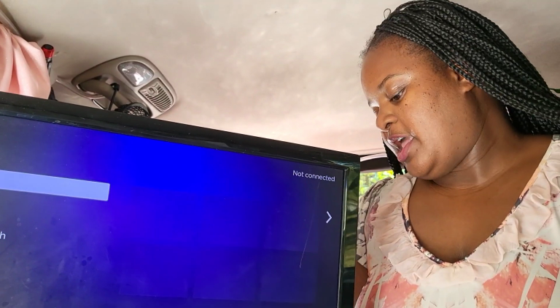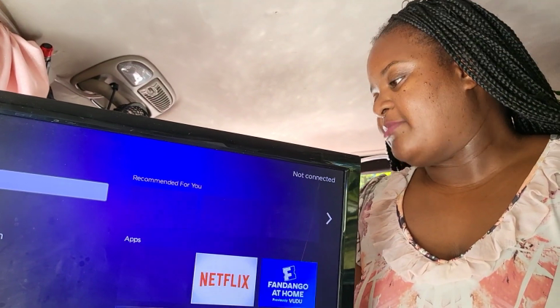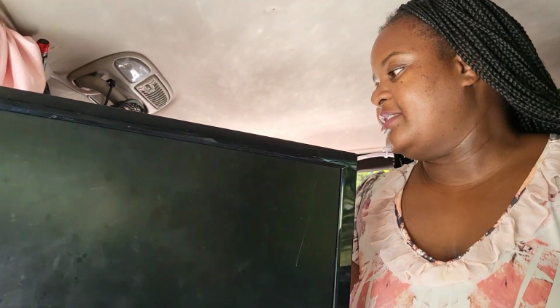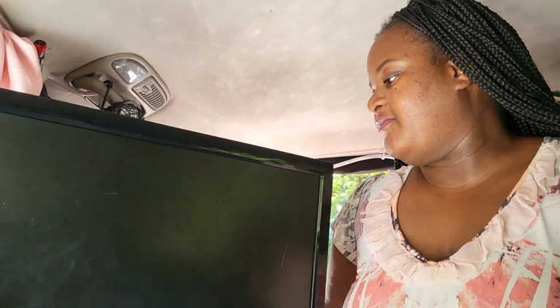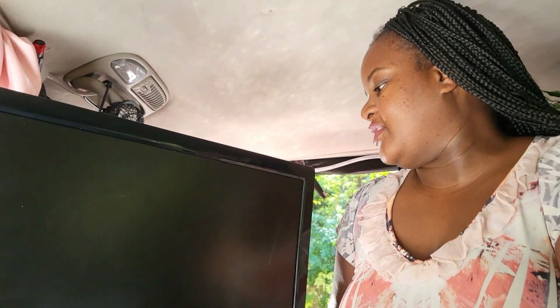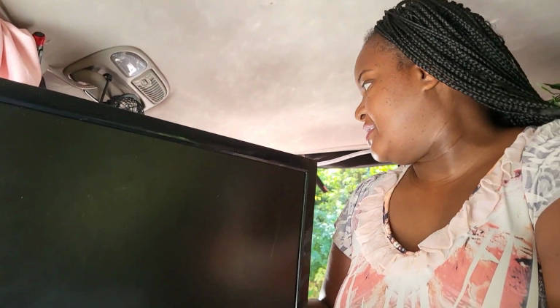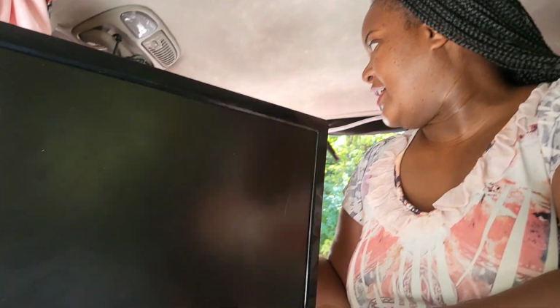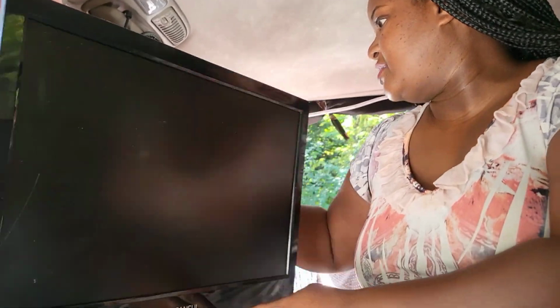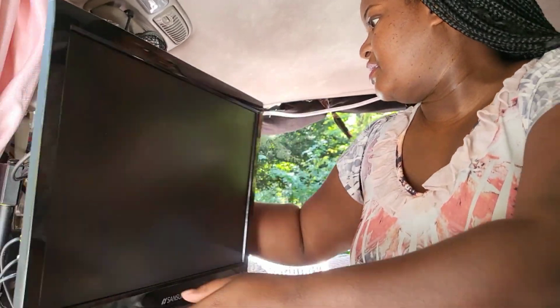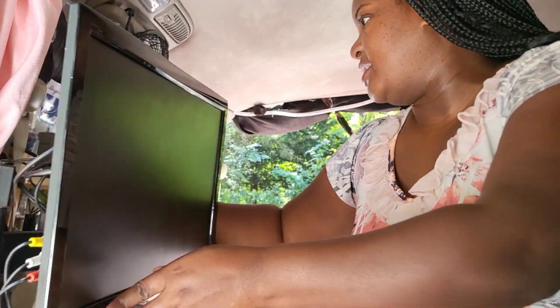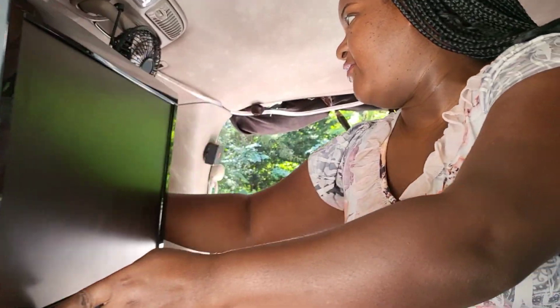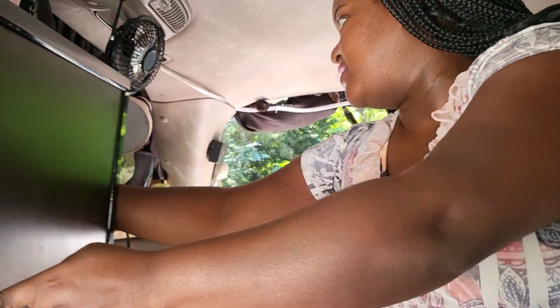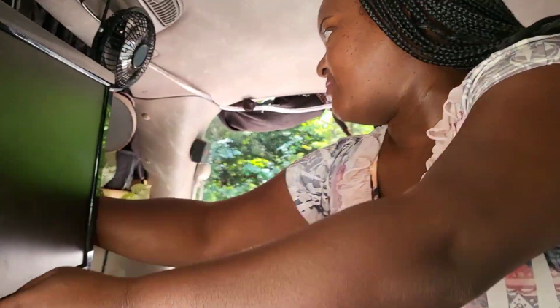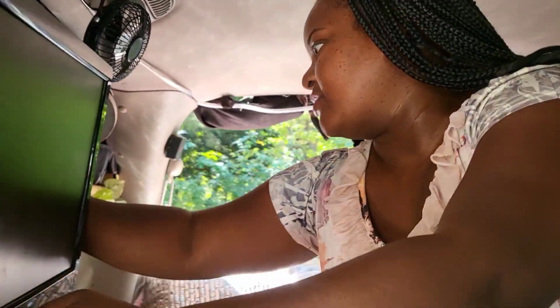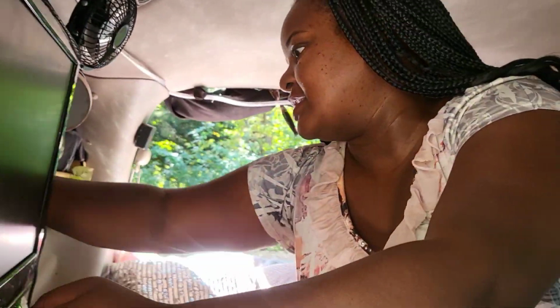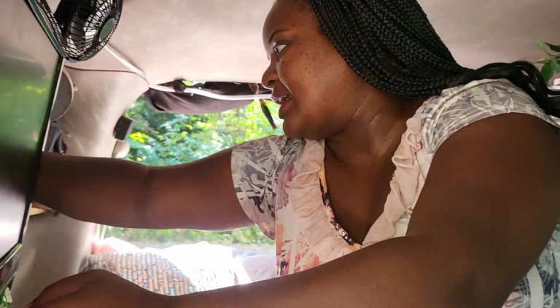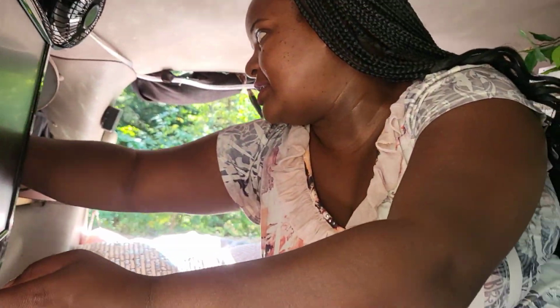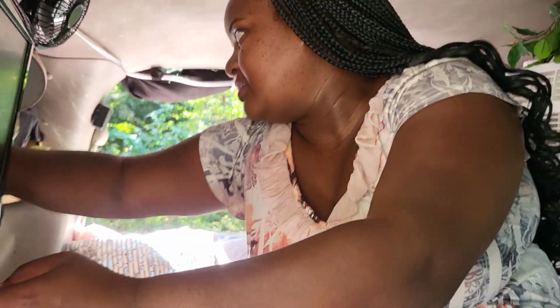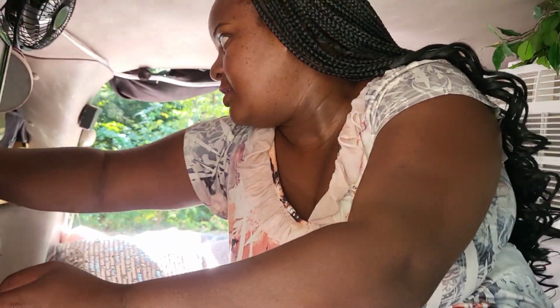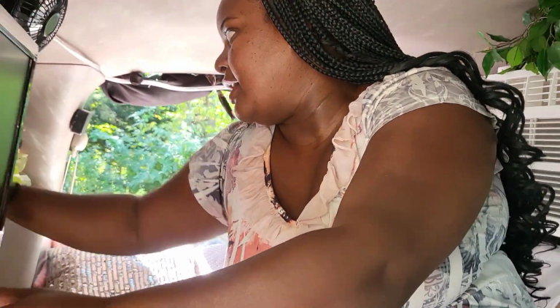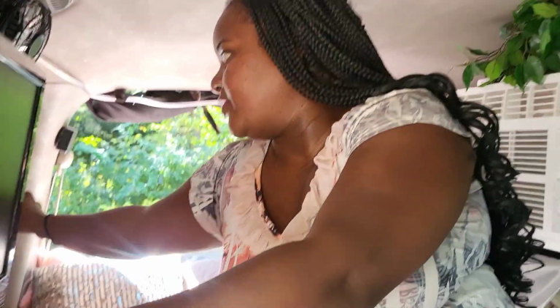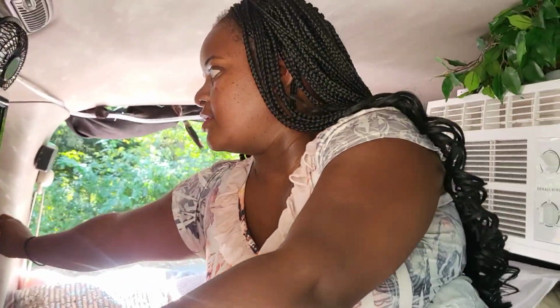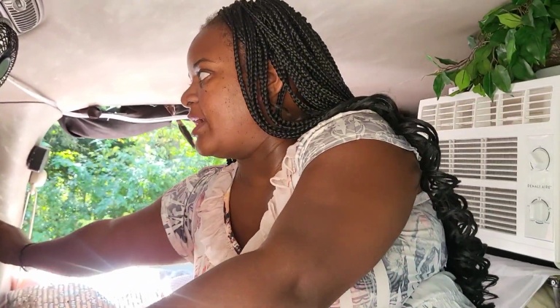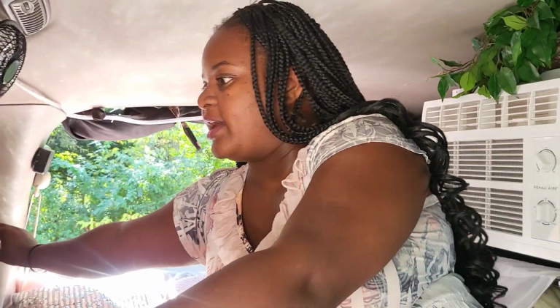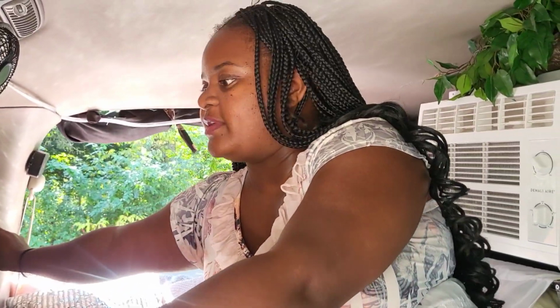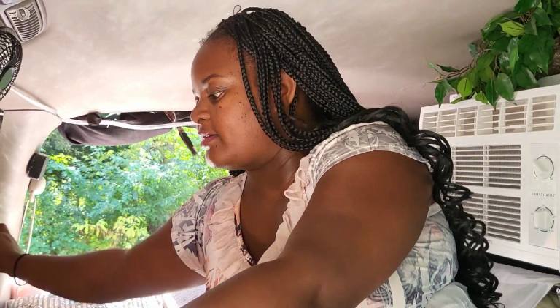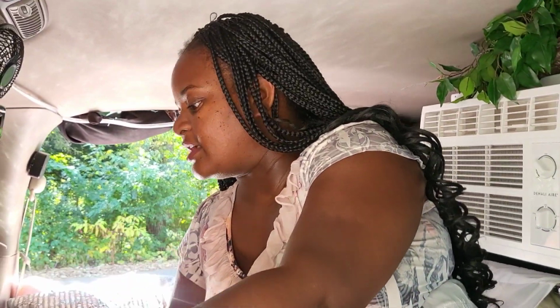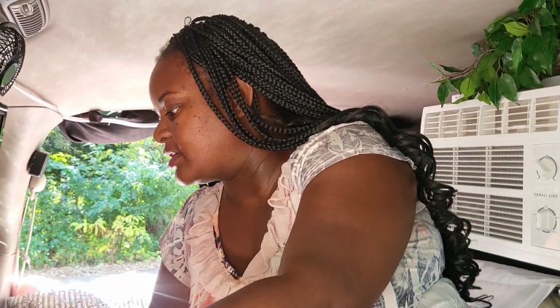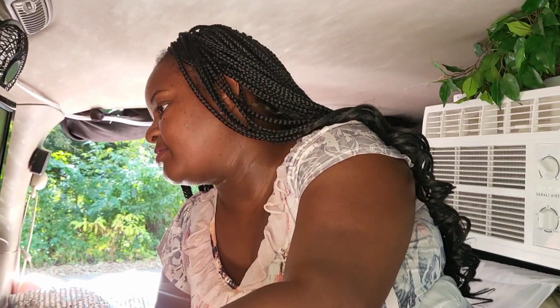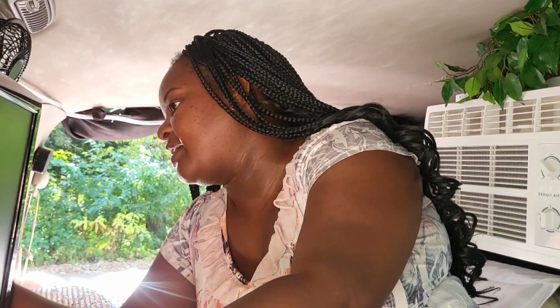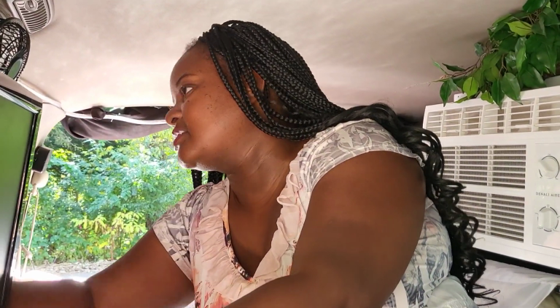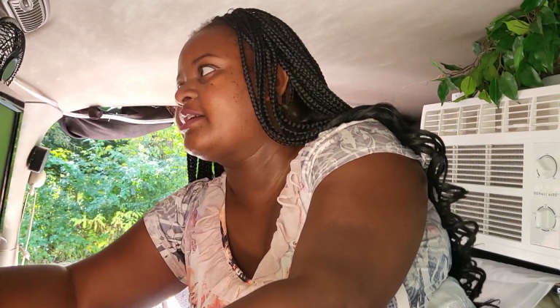I'm trying to think if there's anything else — obviously it powers the lights. The little lamp we have here, it's not plugged up right now, but it powers the lamp.